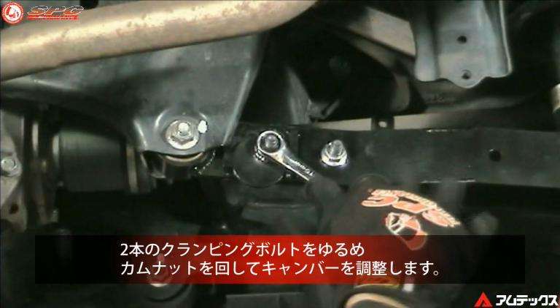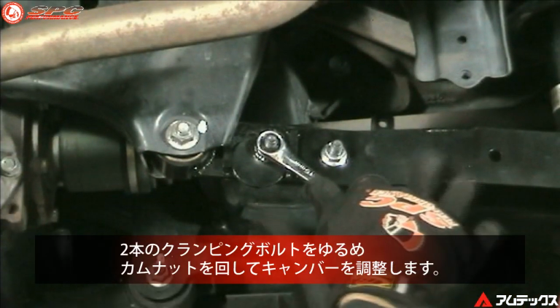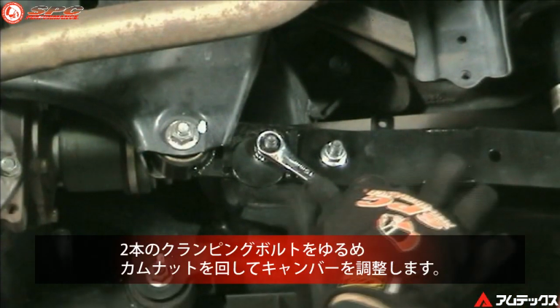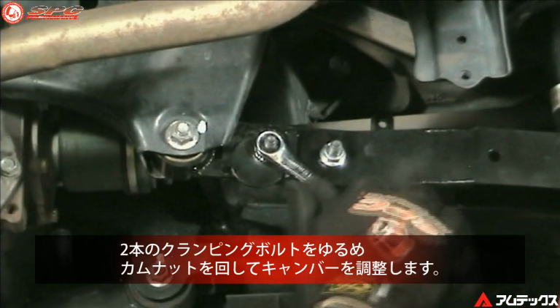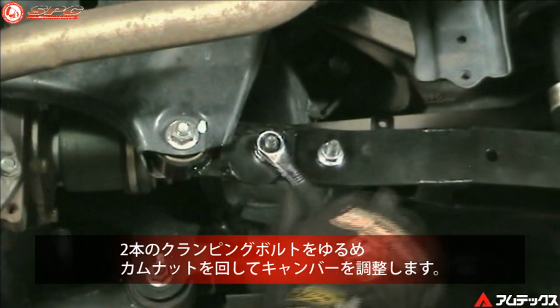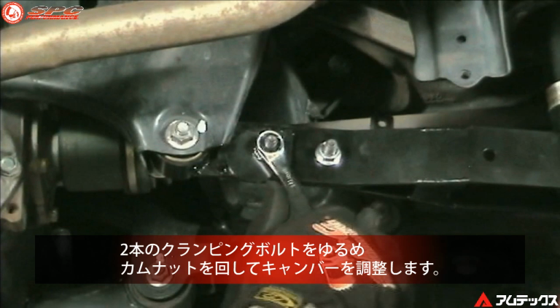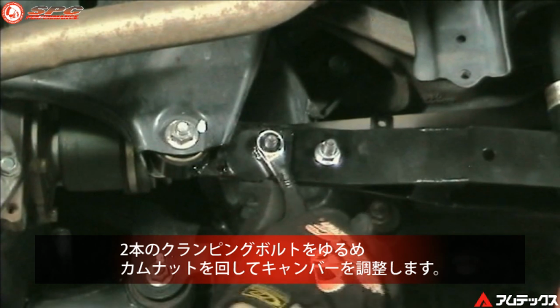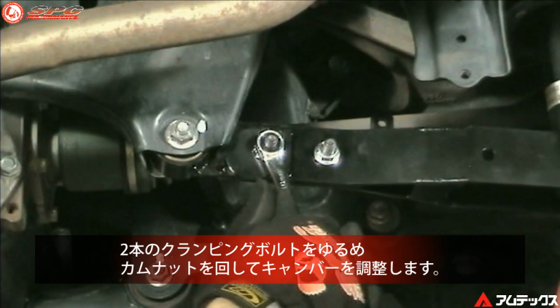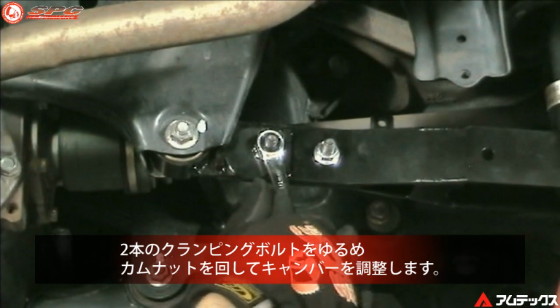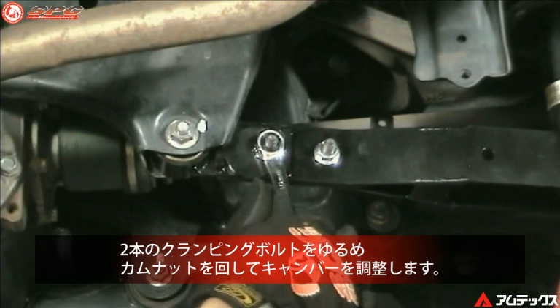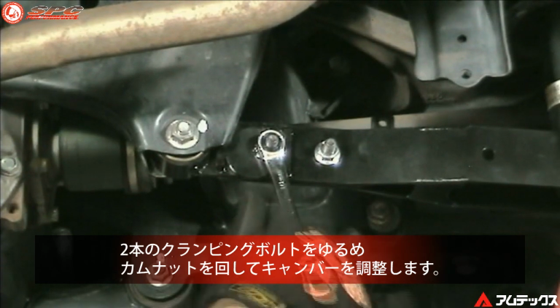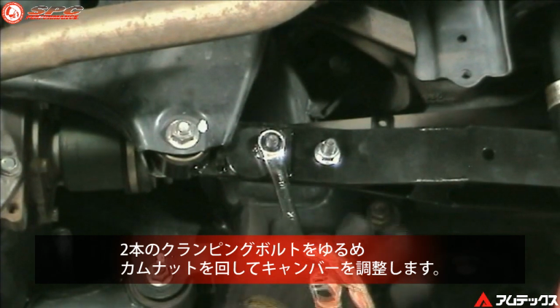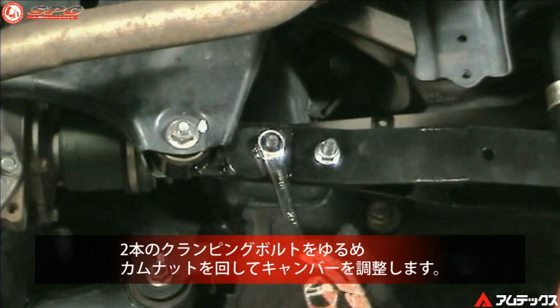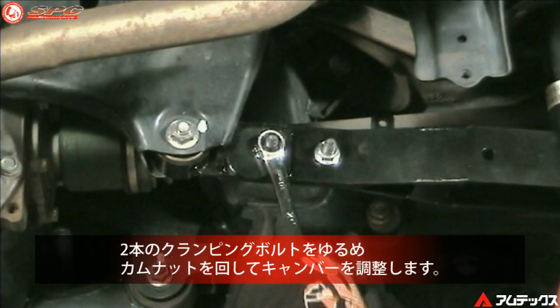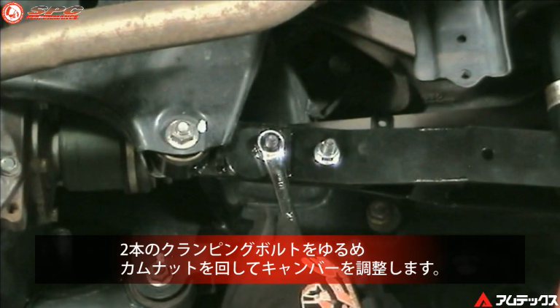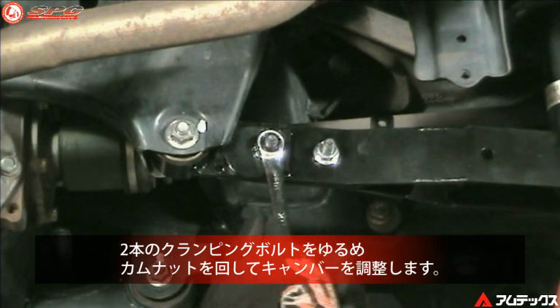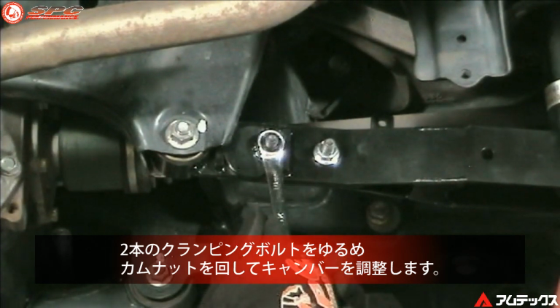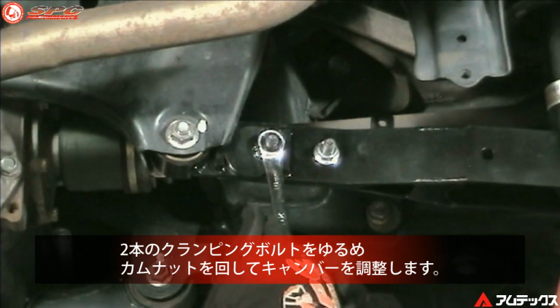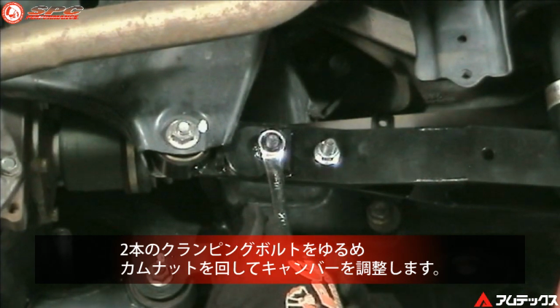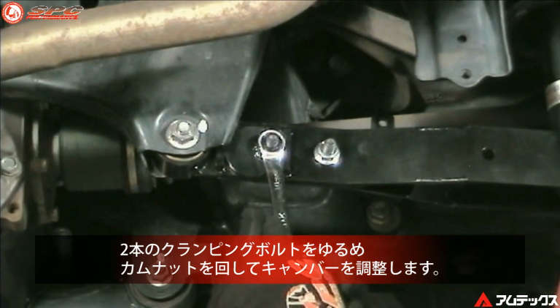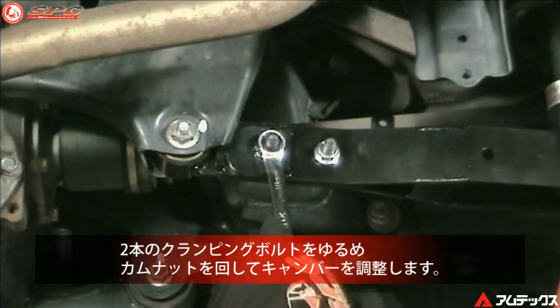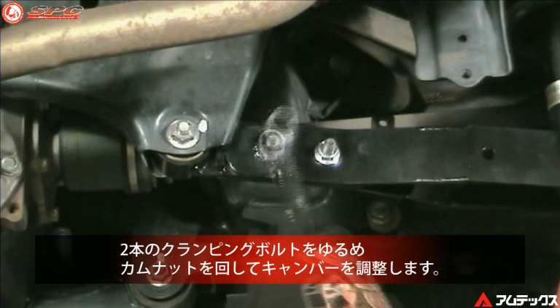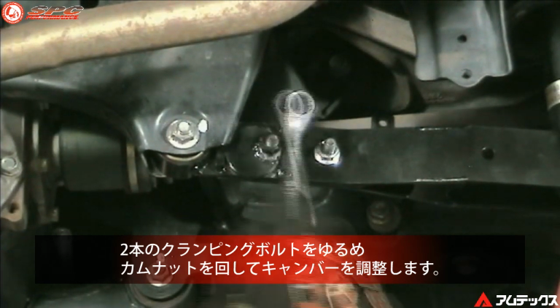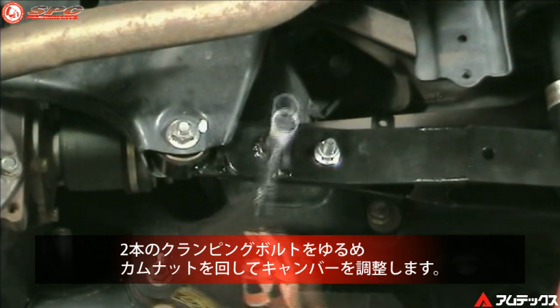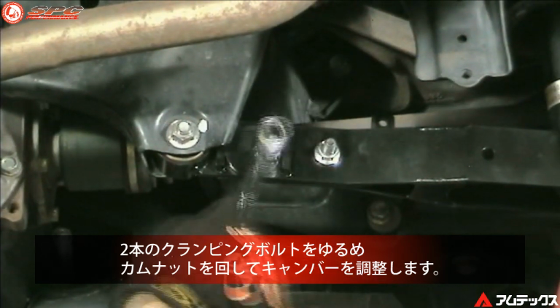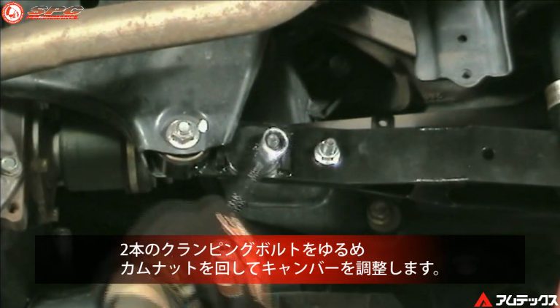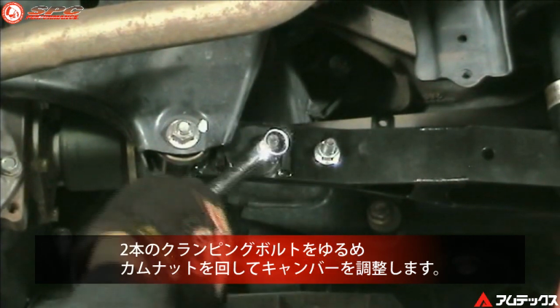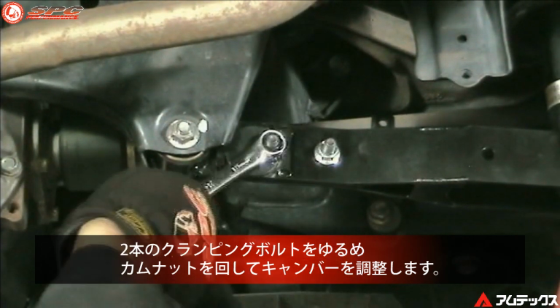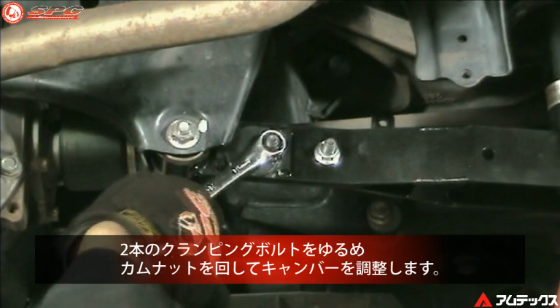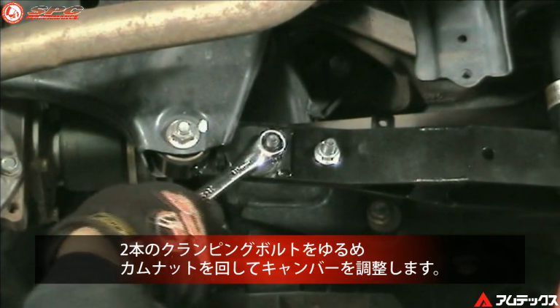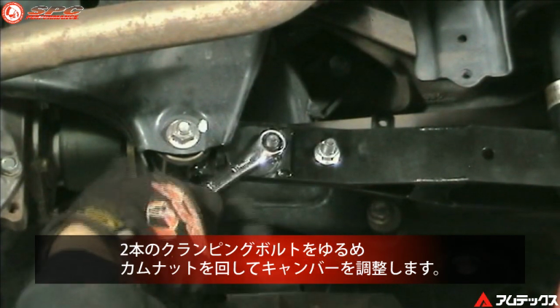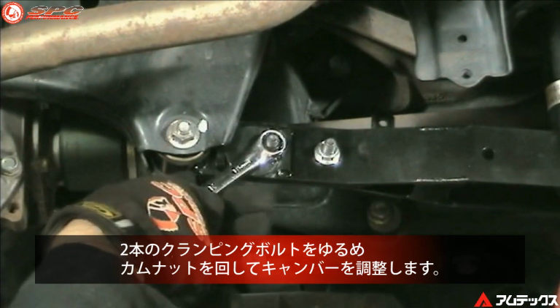Now tighten the strut retaining bolt and the frame bushing bolt. With the two clamping bolts loose, camber change is made by rotating the cam nut.